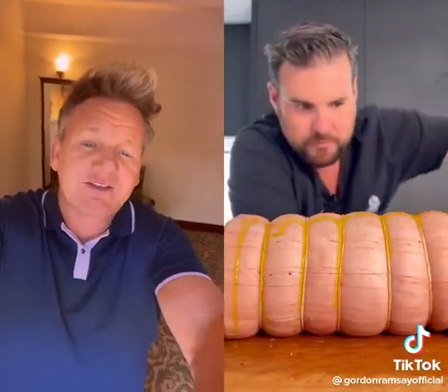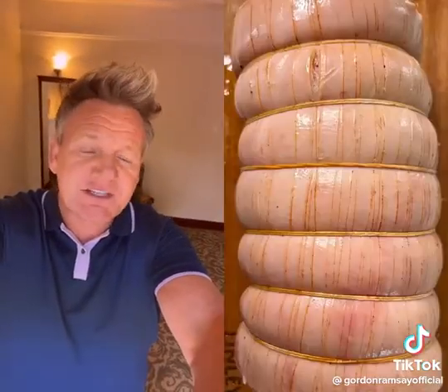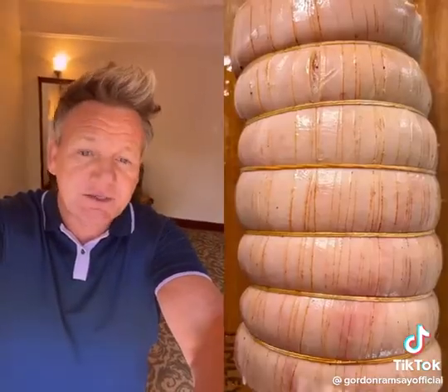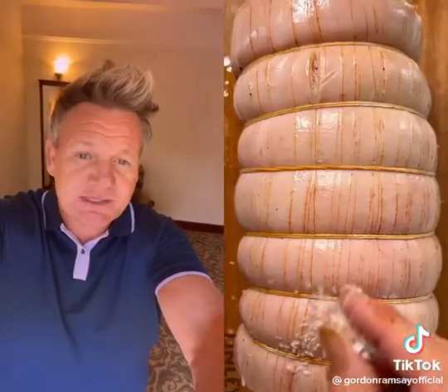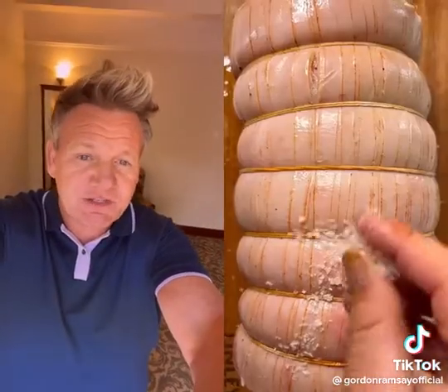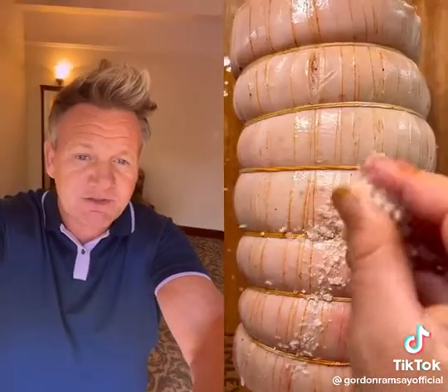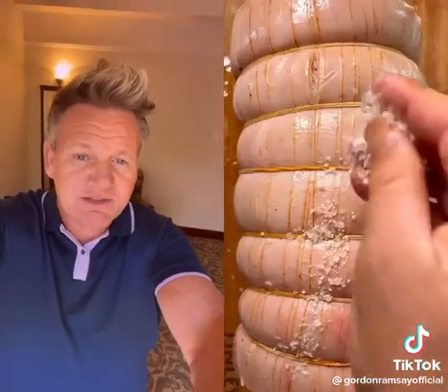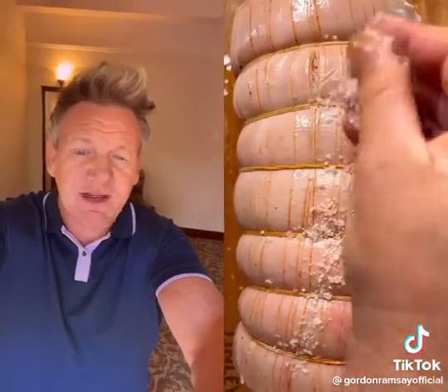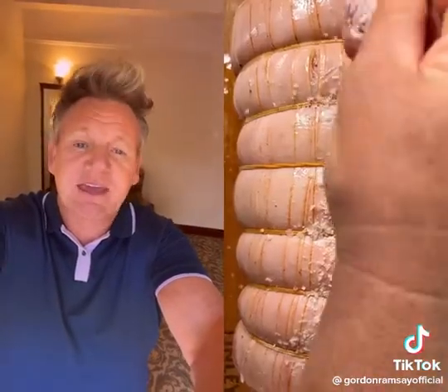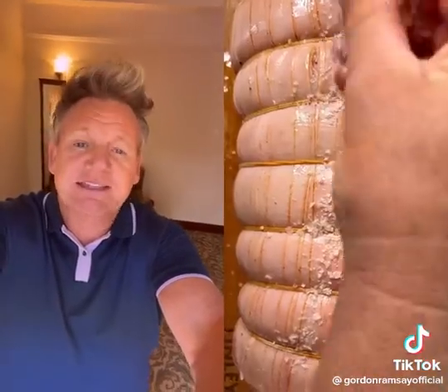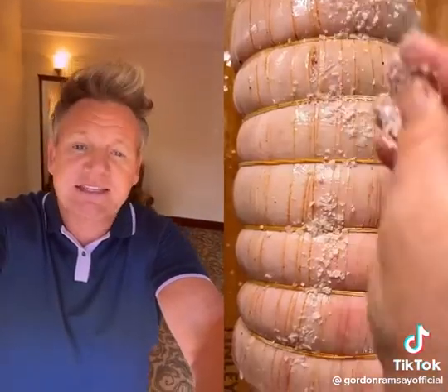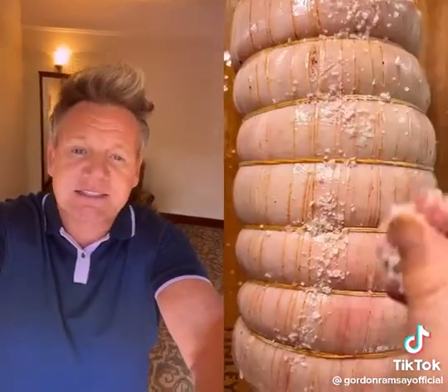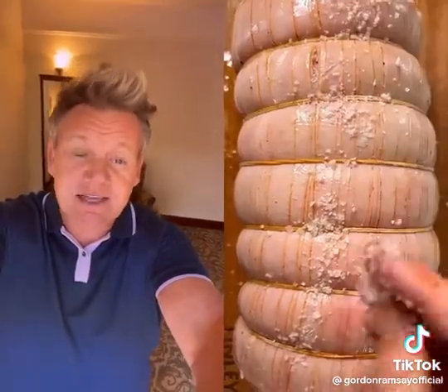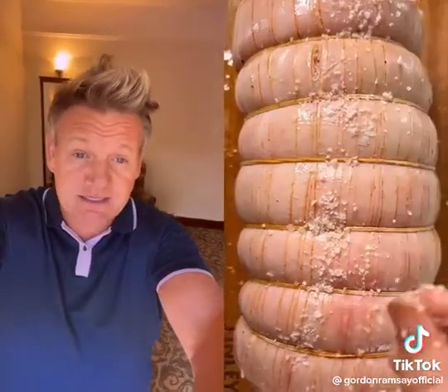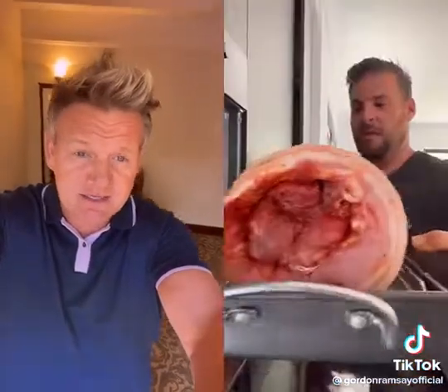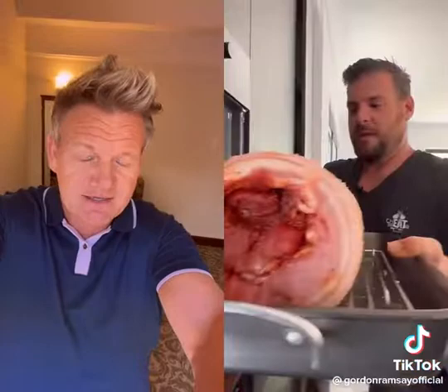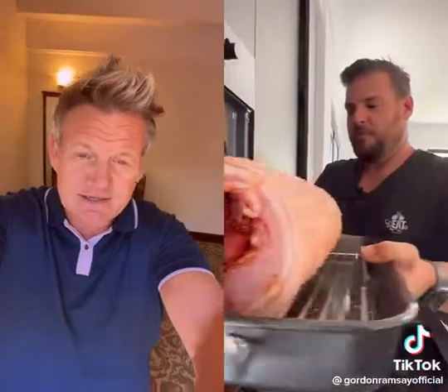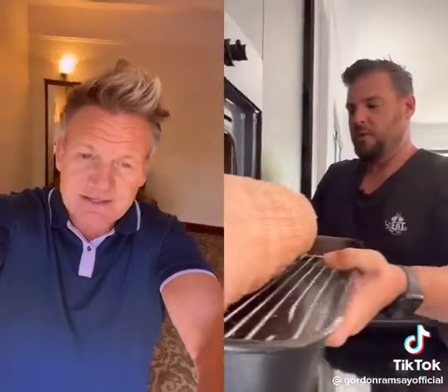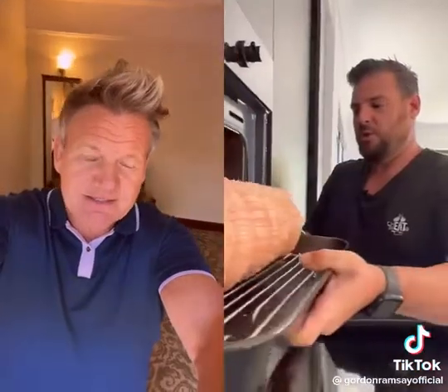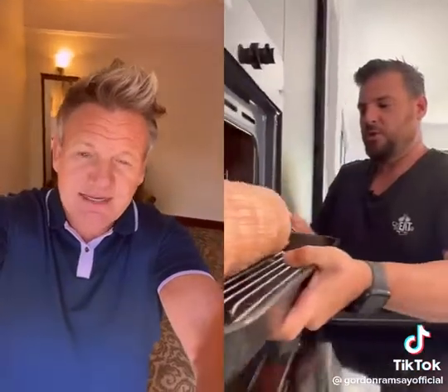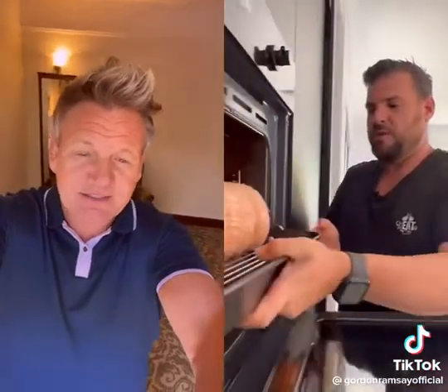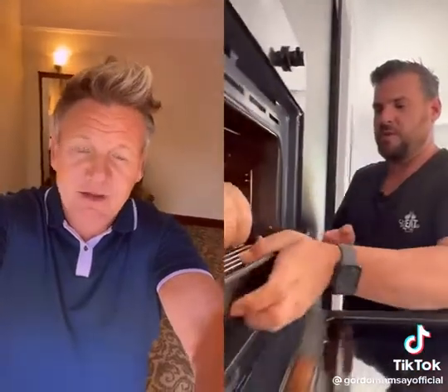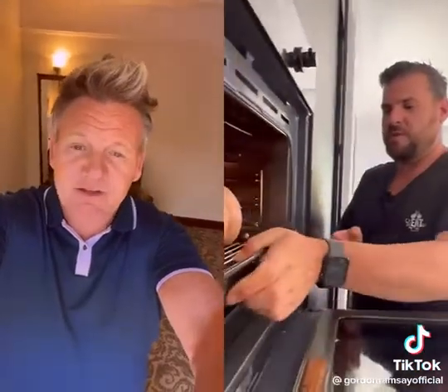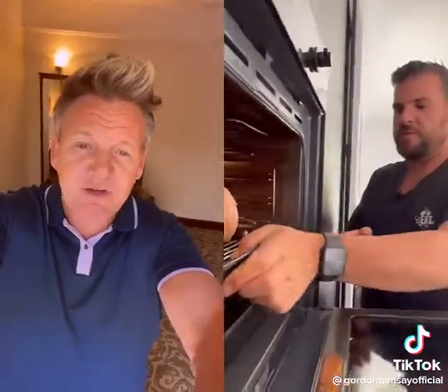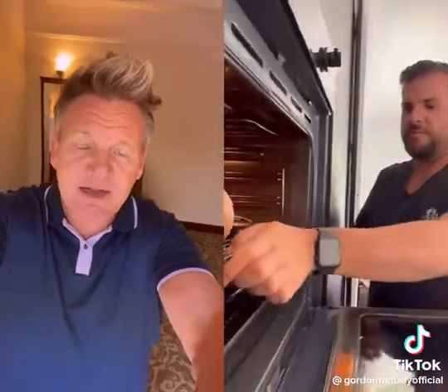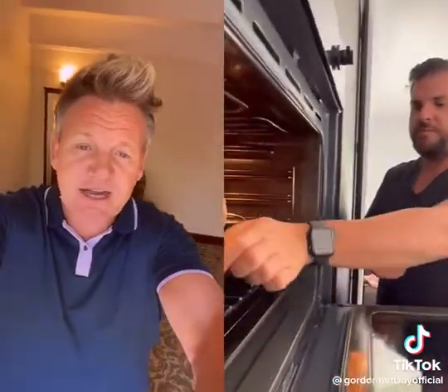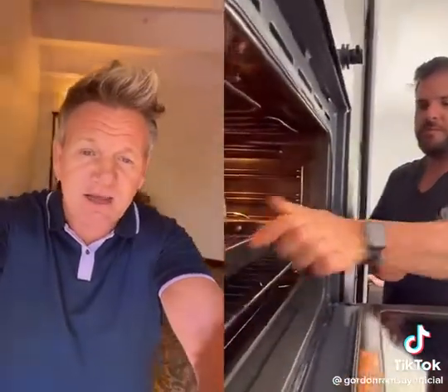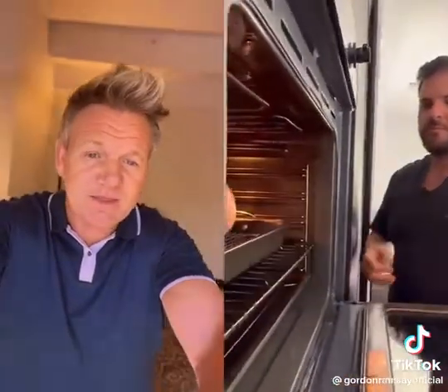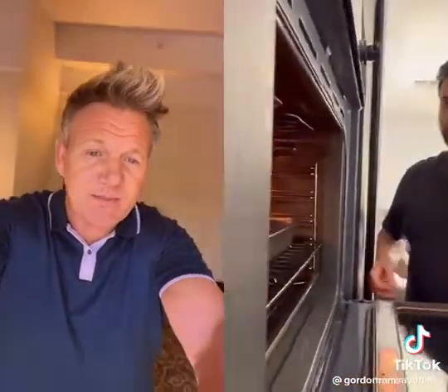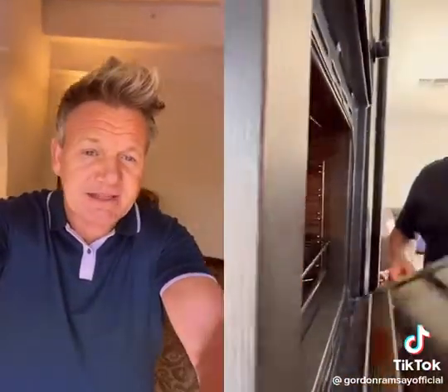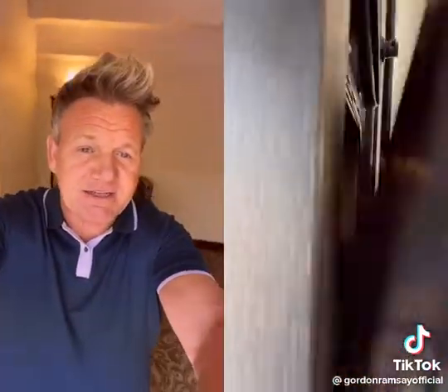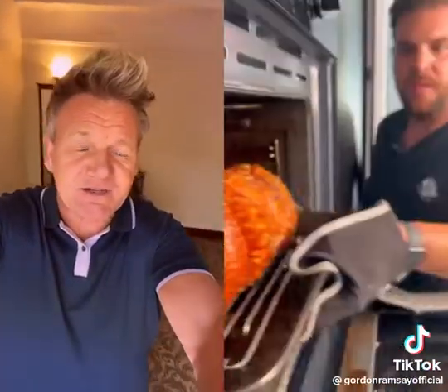Drizzle. Okay, seasoned nicely. The tenderloin's going to be able to cook by the time the belly's cooked.